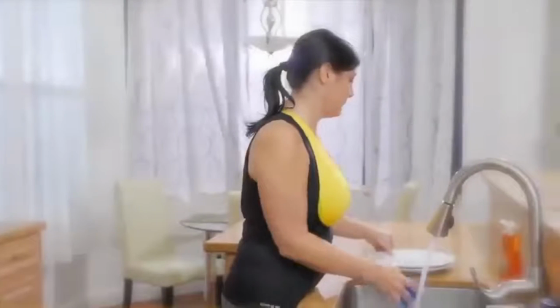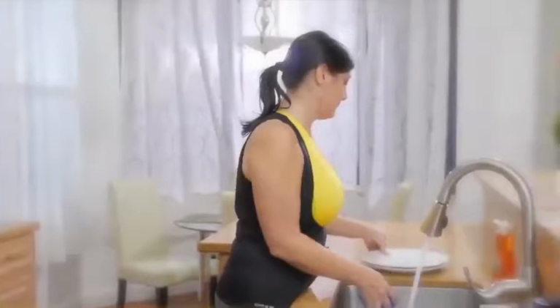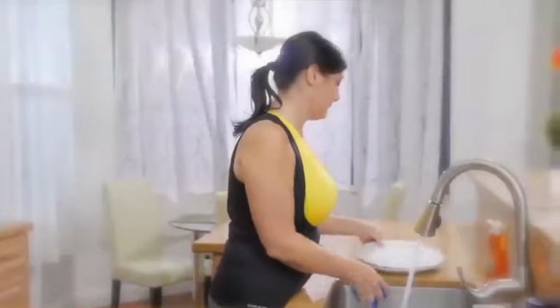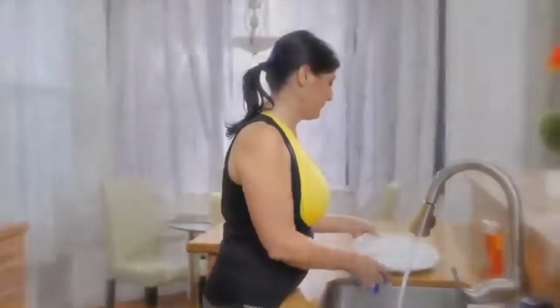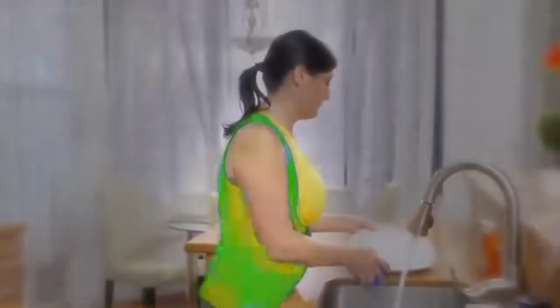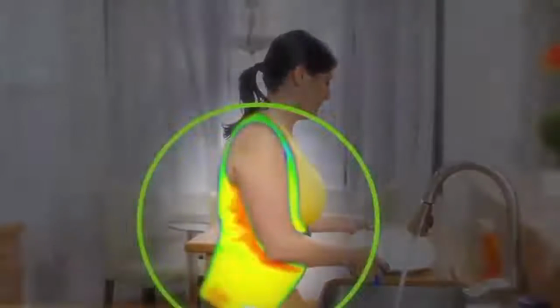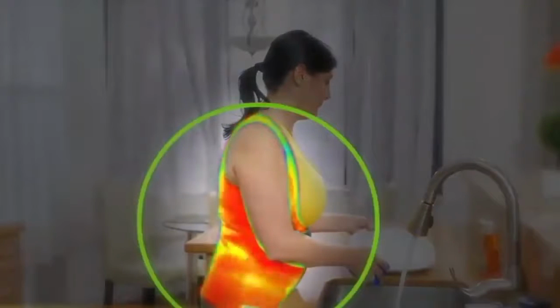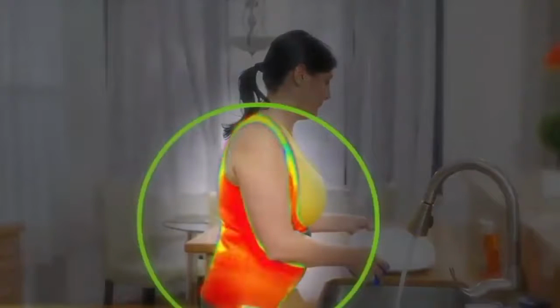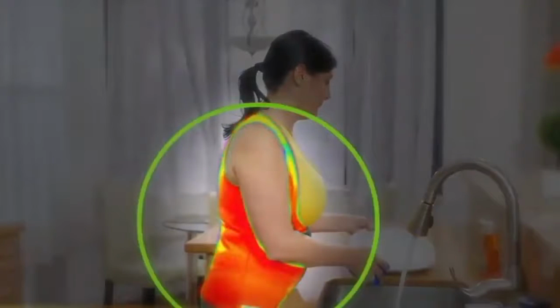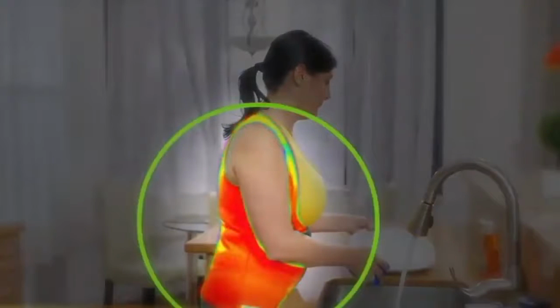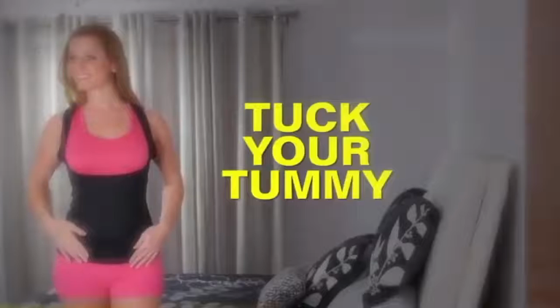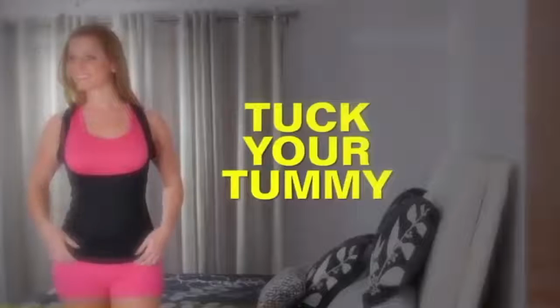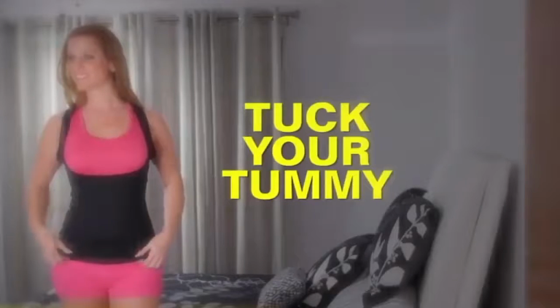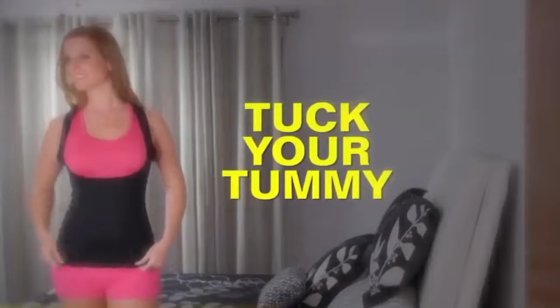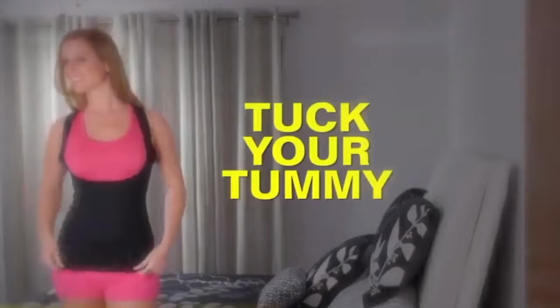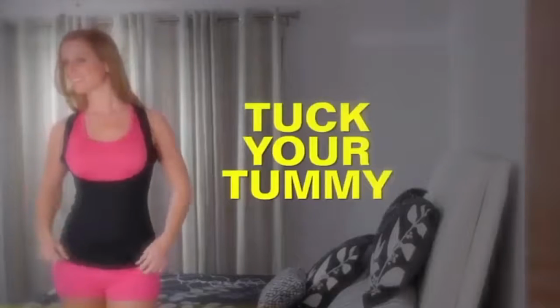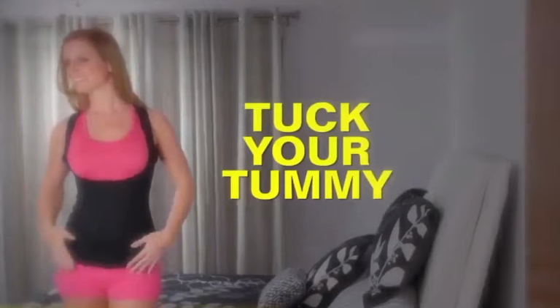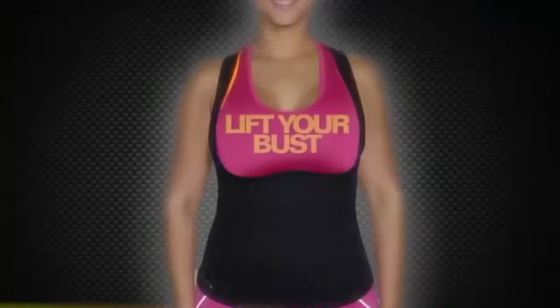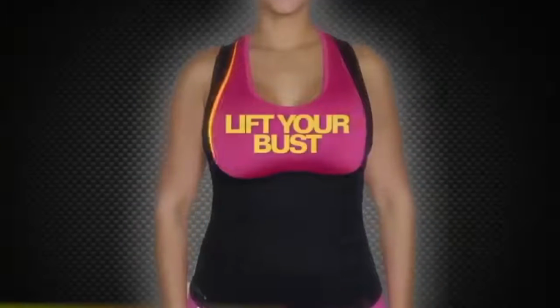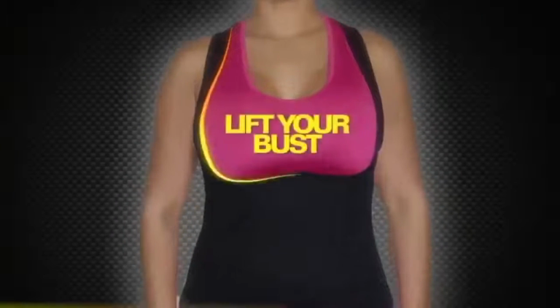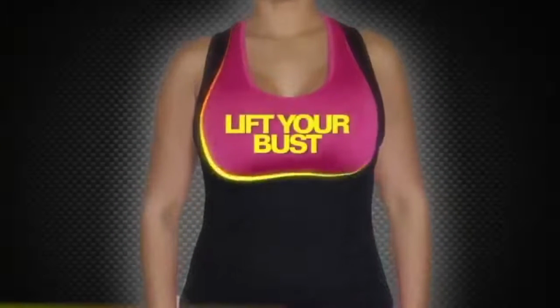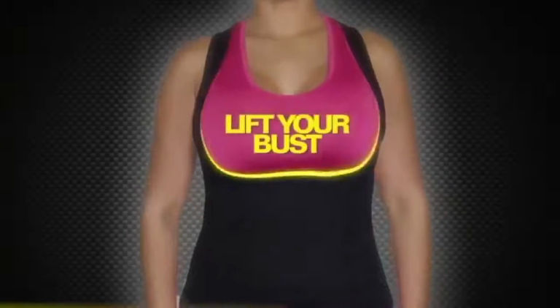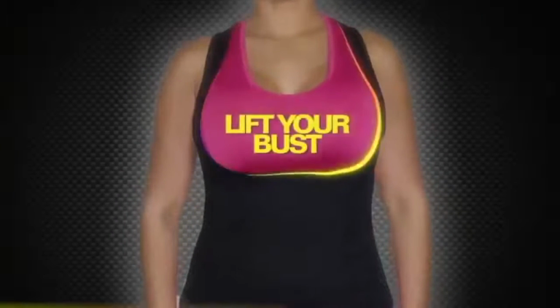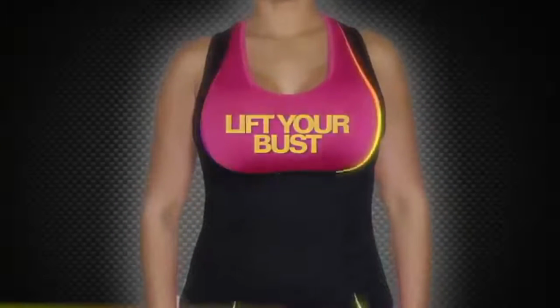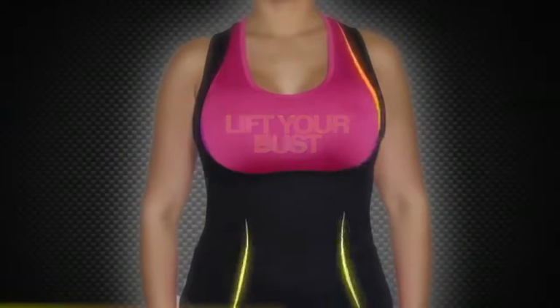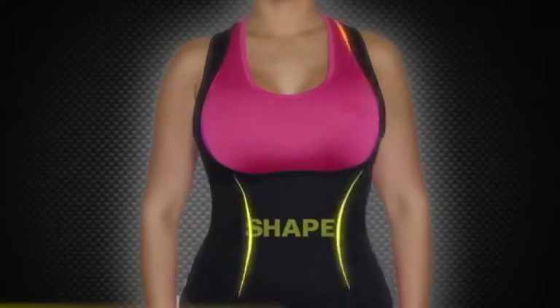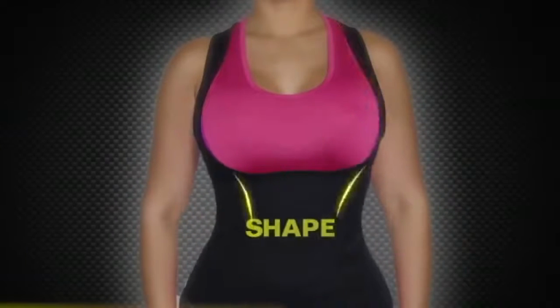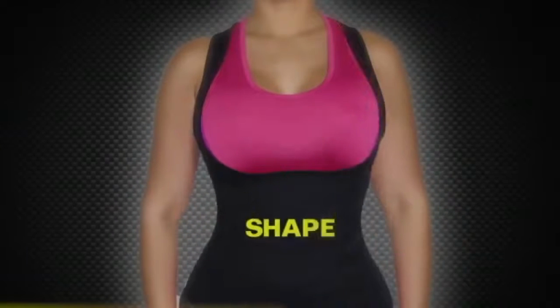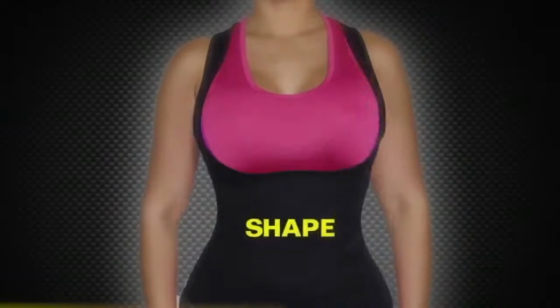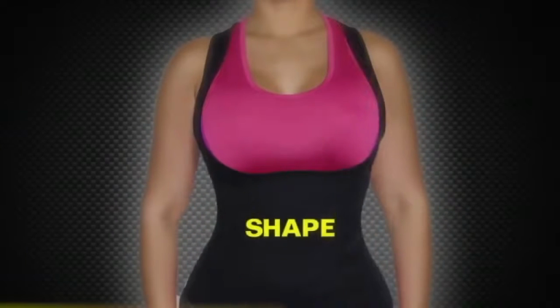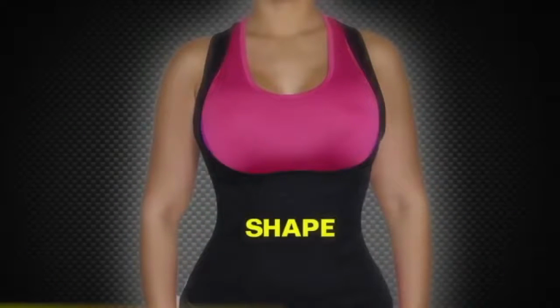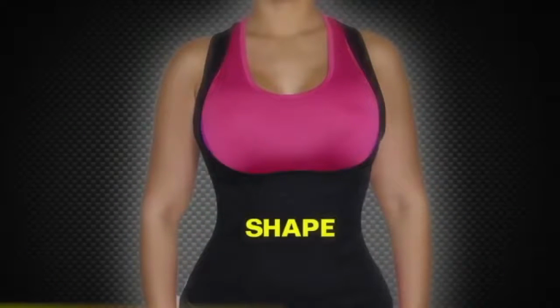I wear it all day. It makes you sweat a lot. Instantly slims your look to tuck your tummy, lift your bust, and shape your waist.